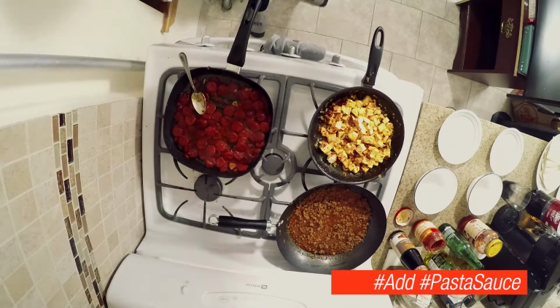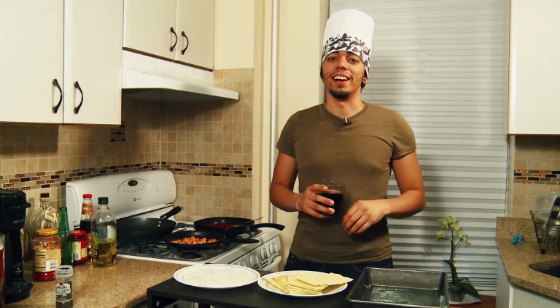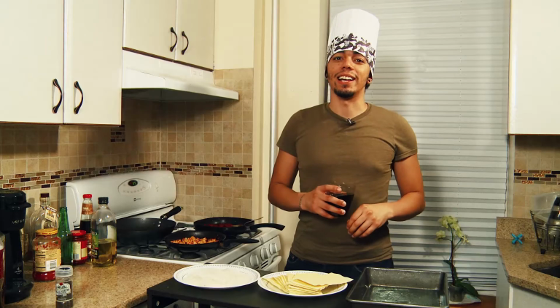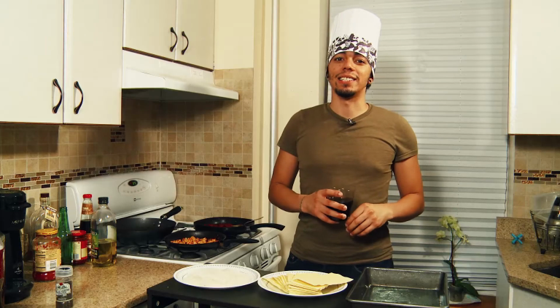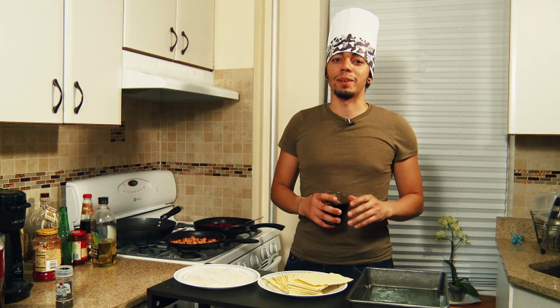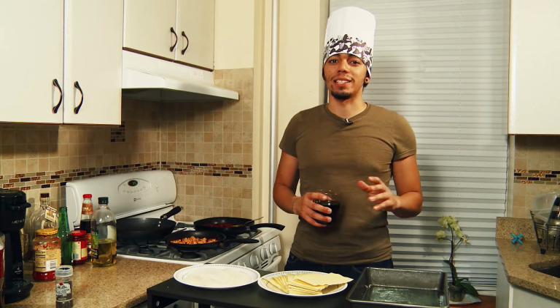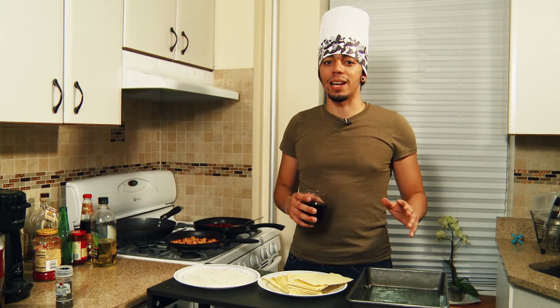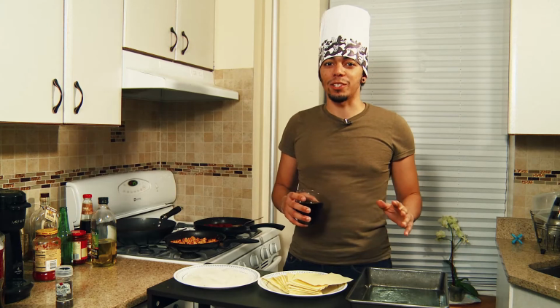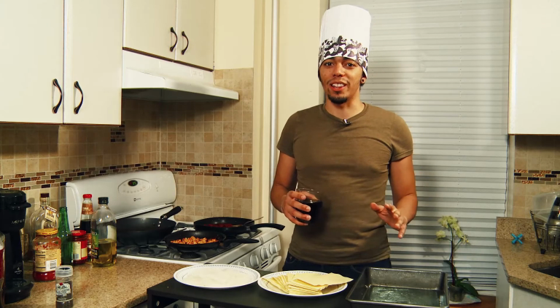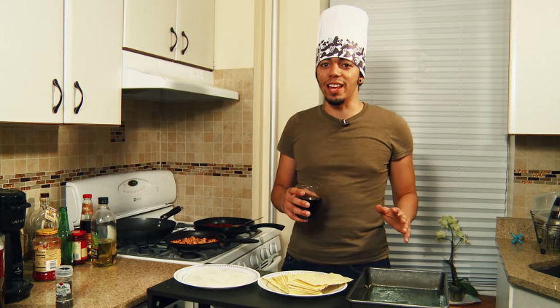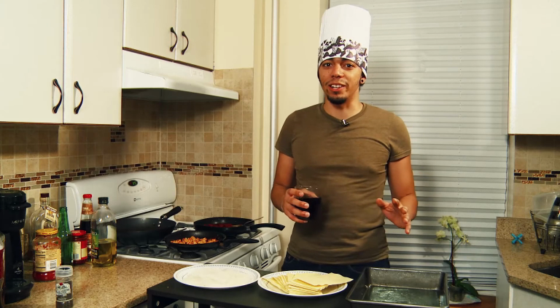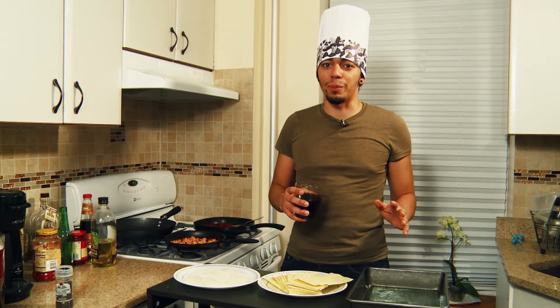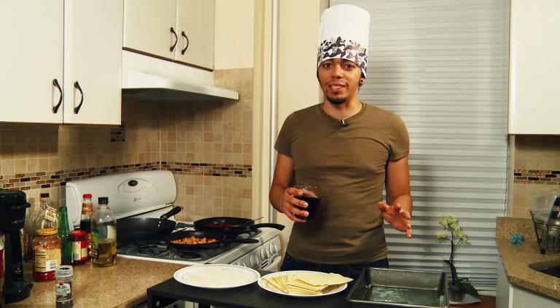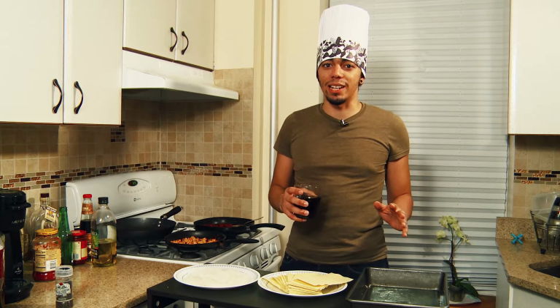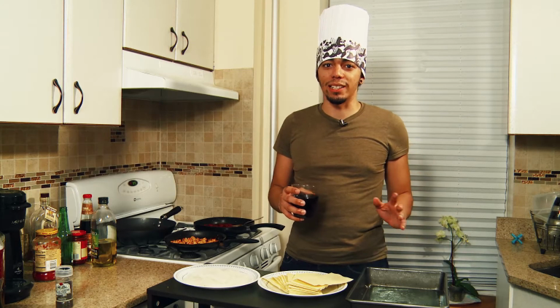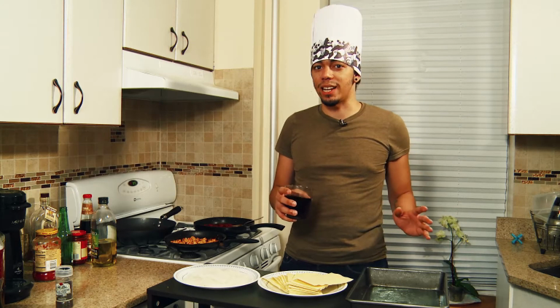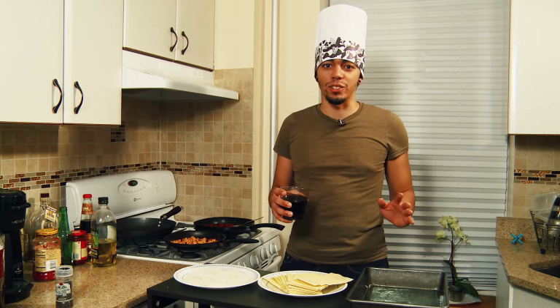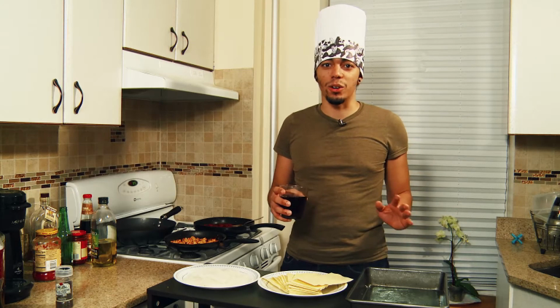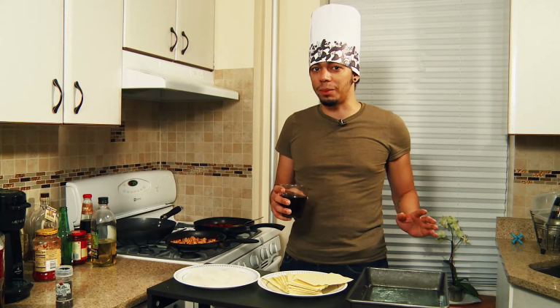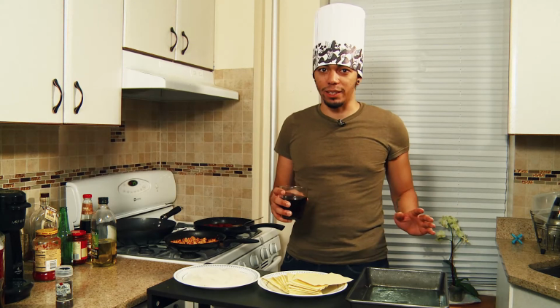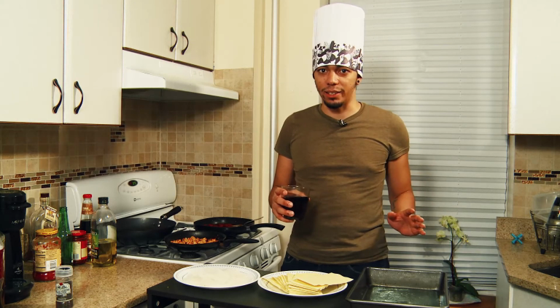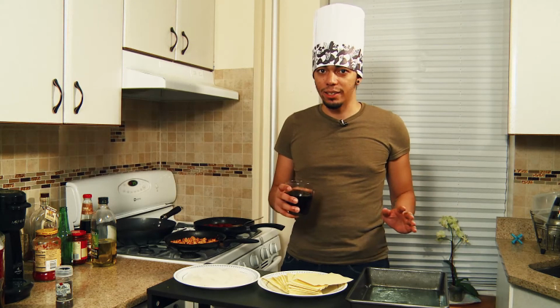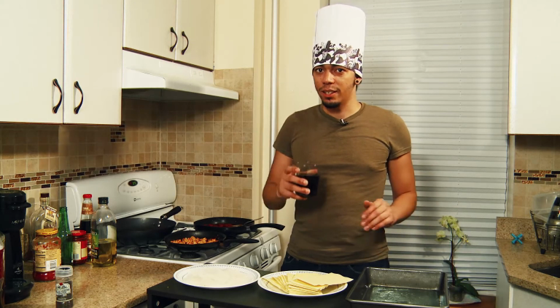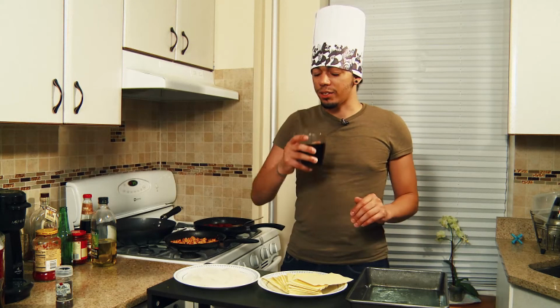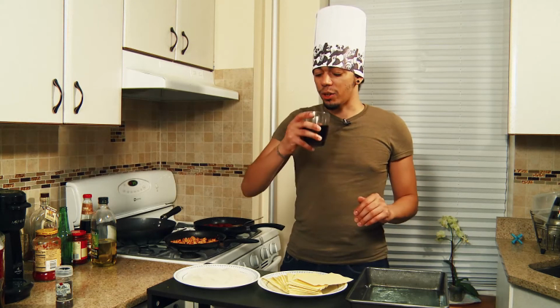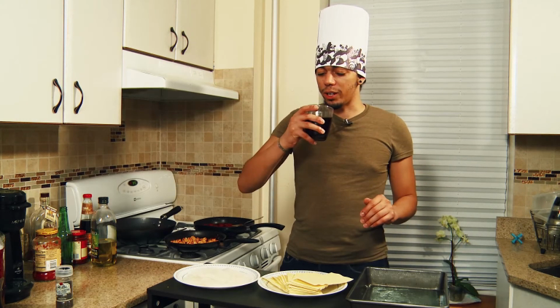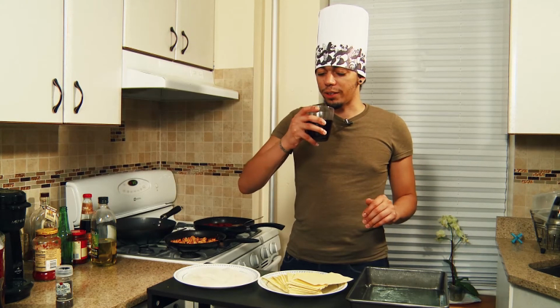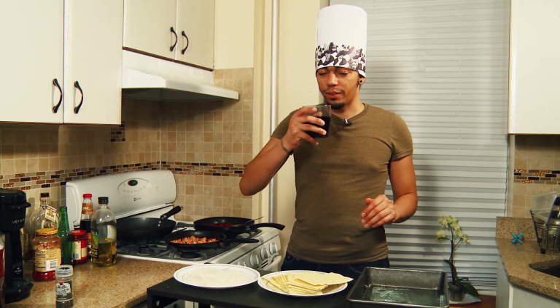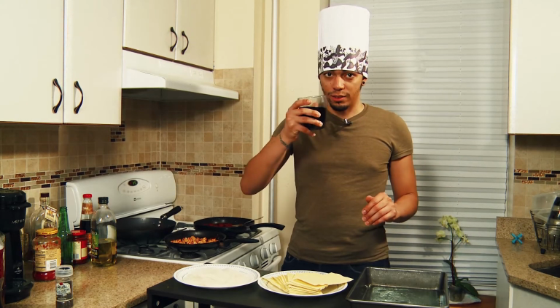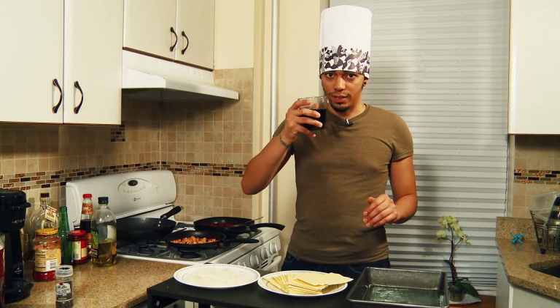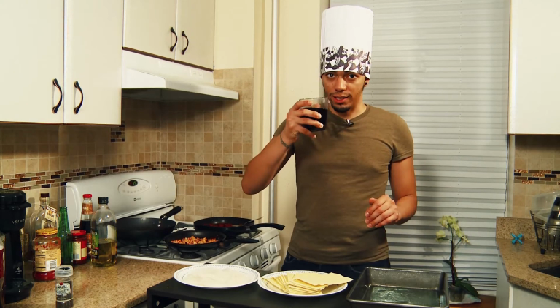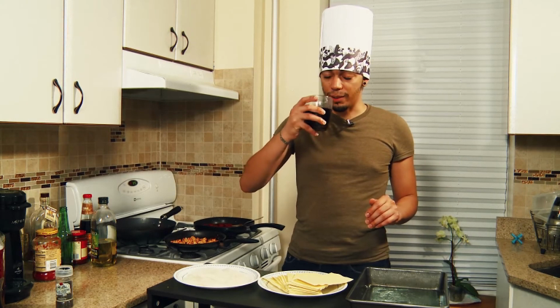All right guys, it's about time we start layering up our lasagna. Lasagna's all about layers, so take a sip.